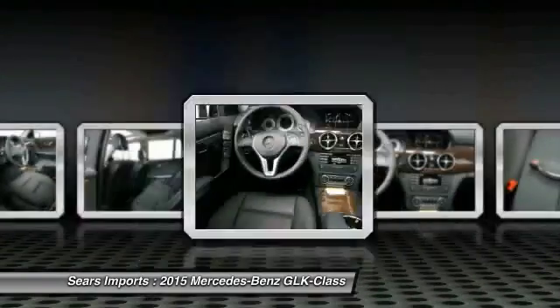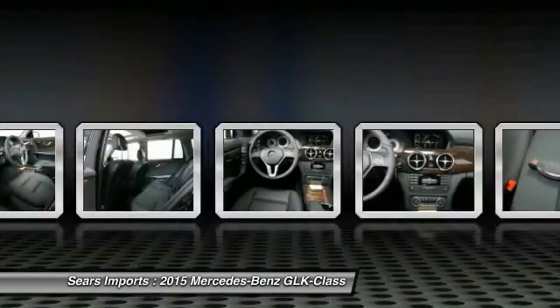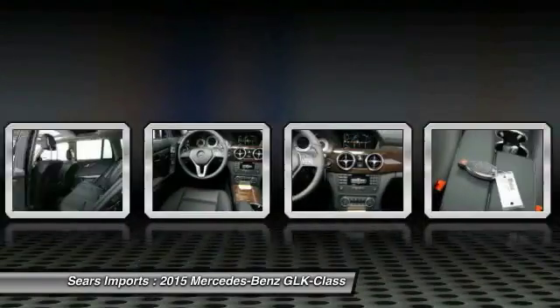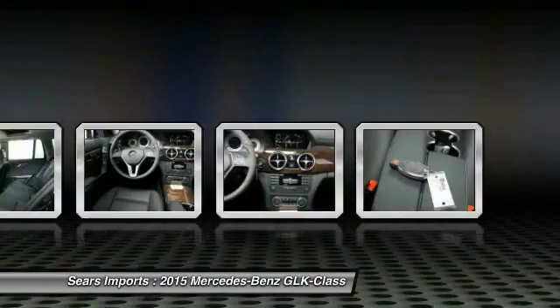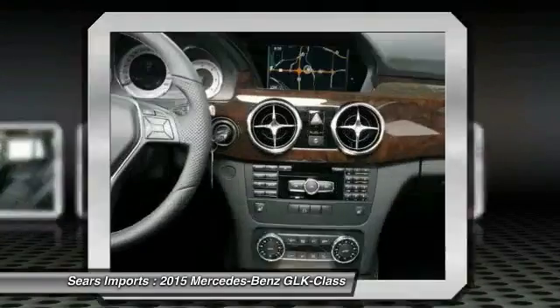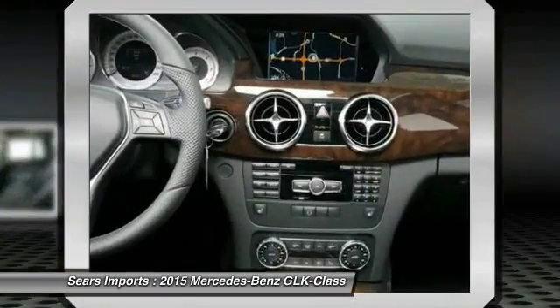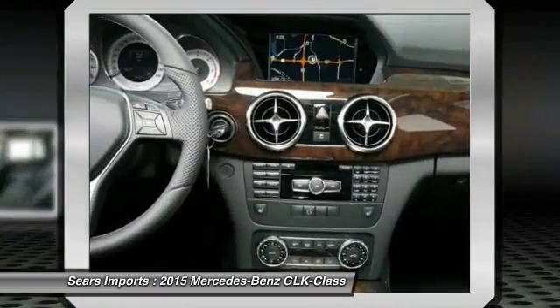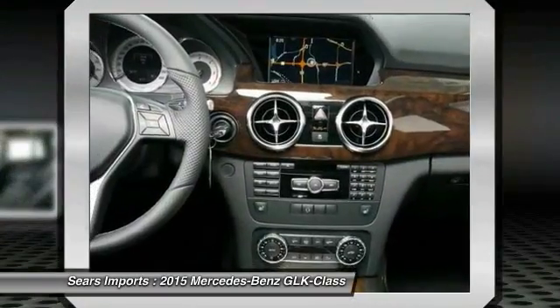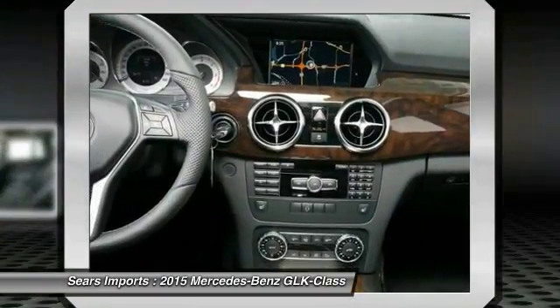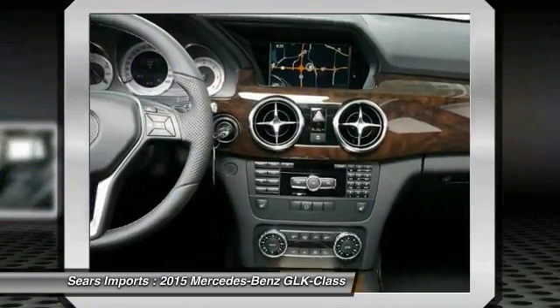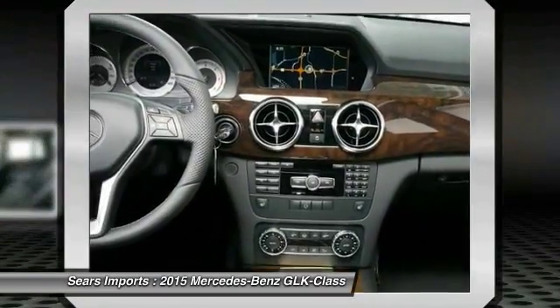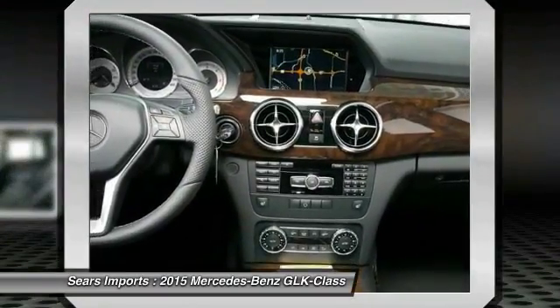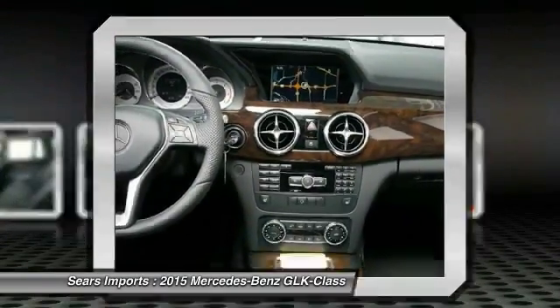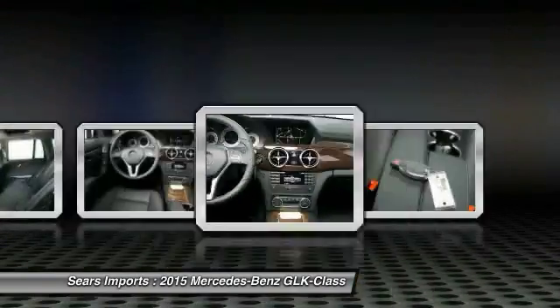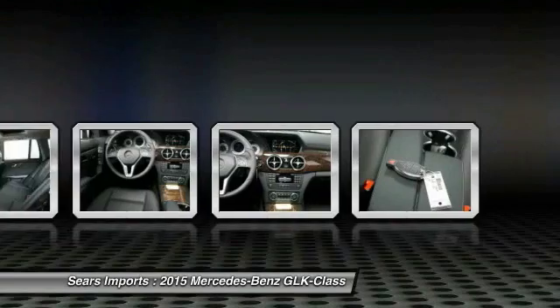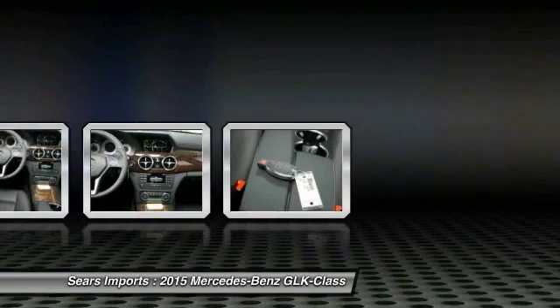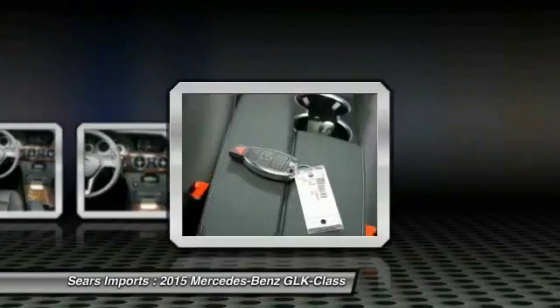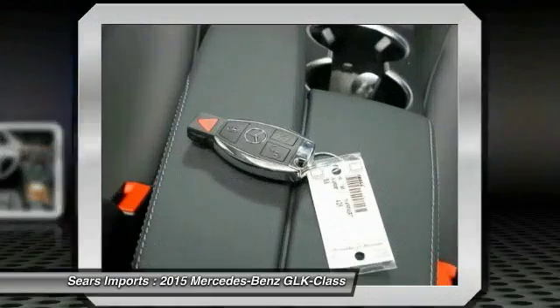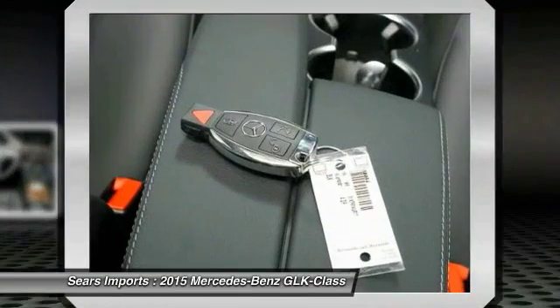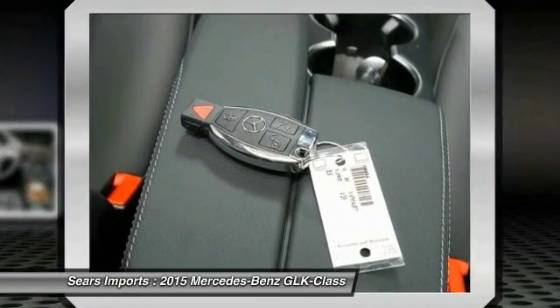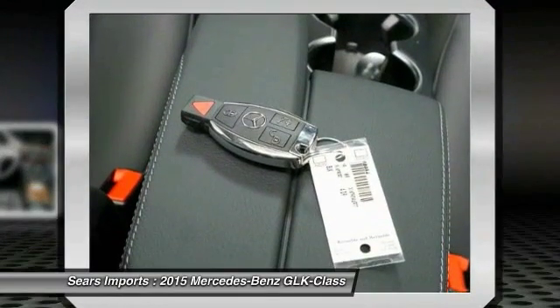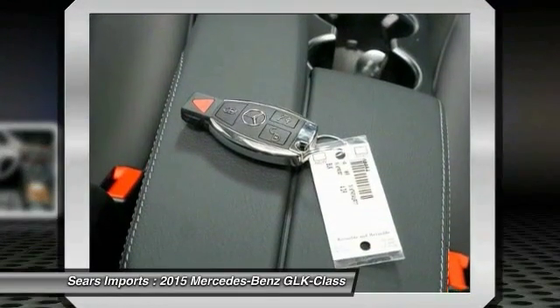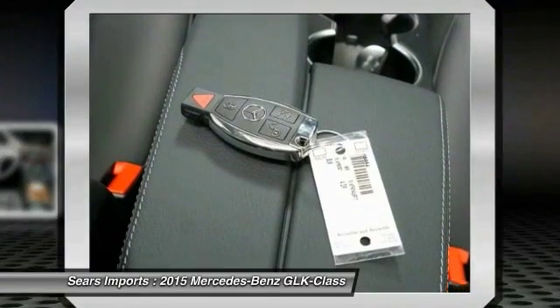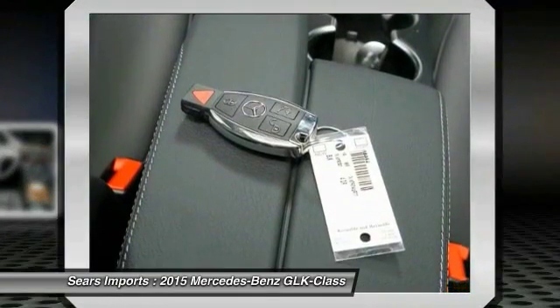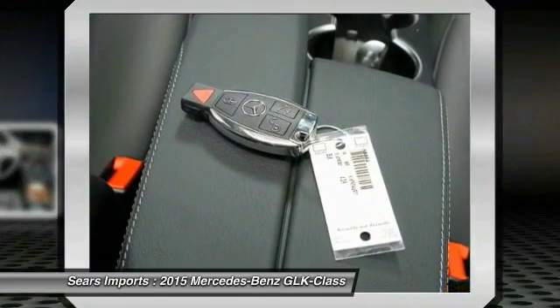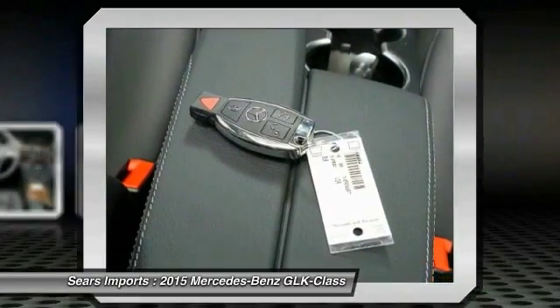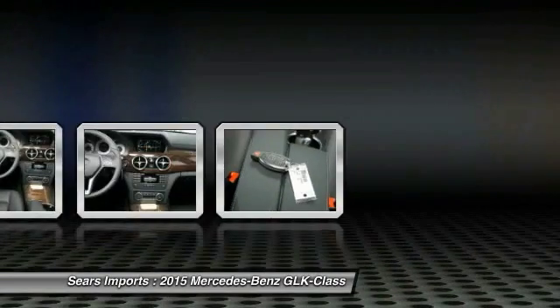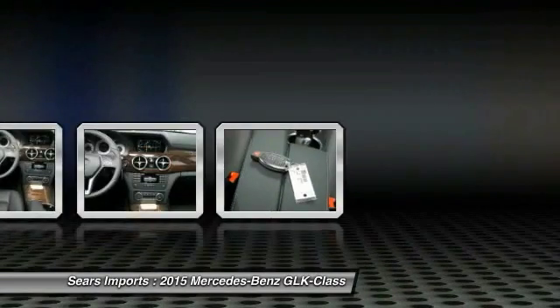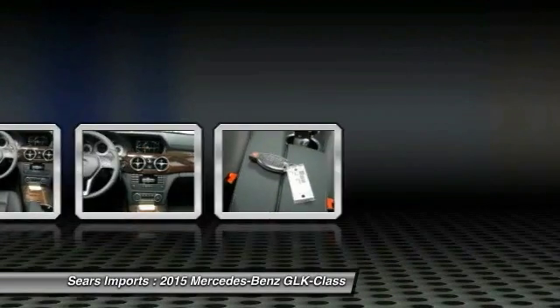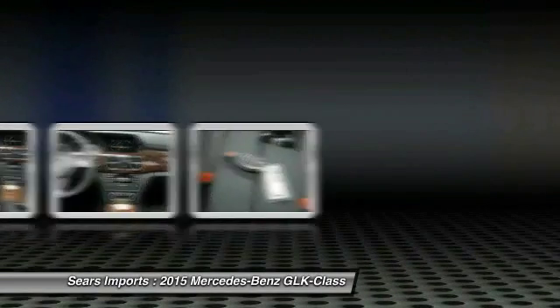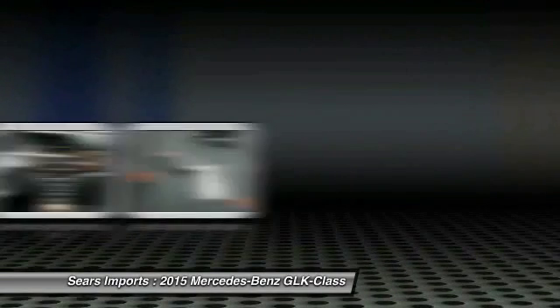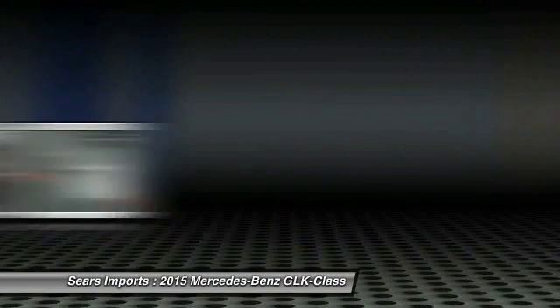Bluetooth wireless data link for hands-free phone, cruise control, aluminum wheels, floormats.